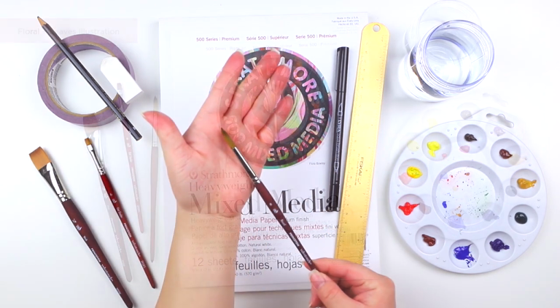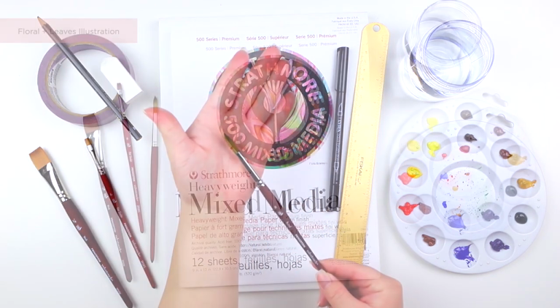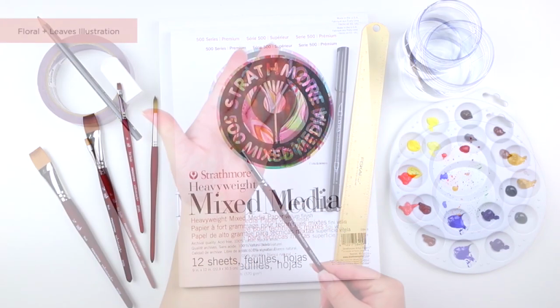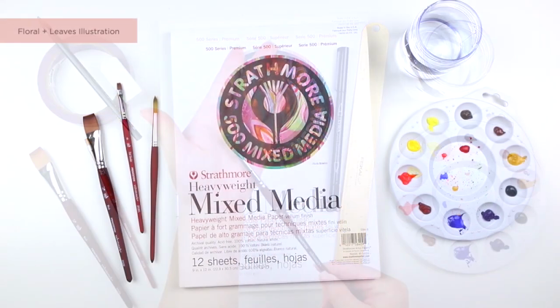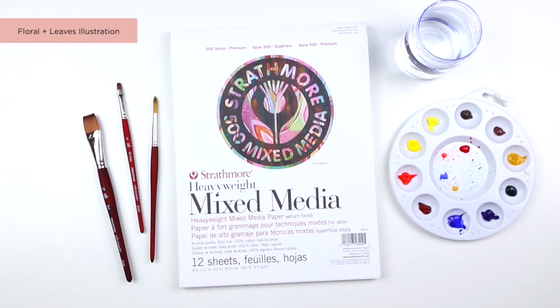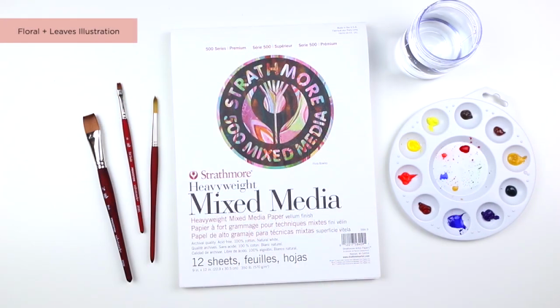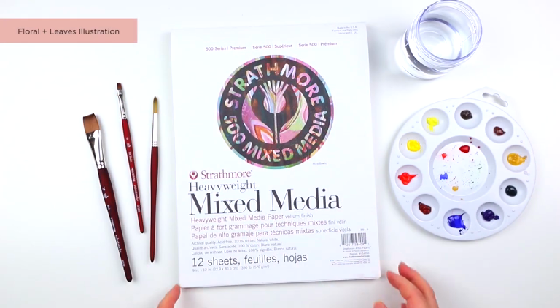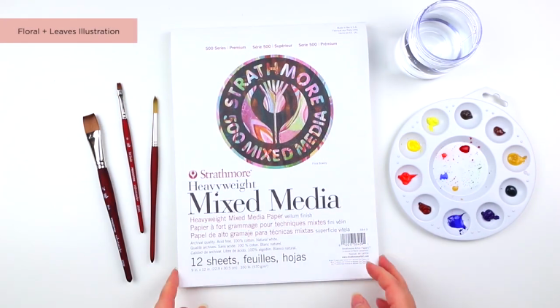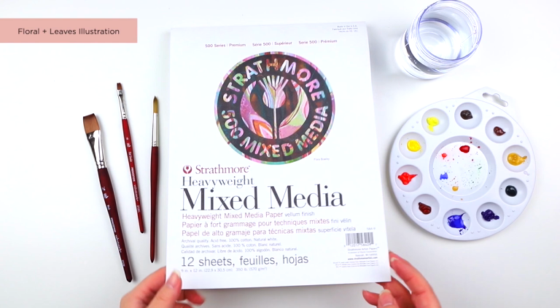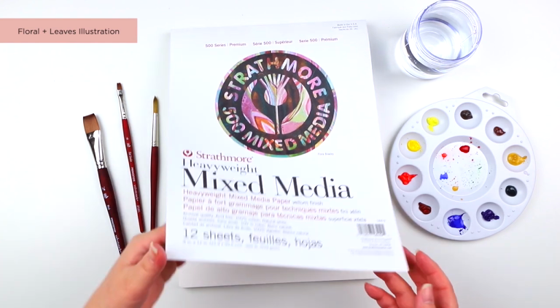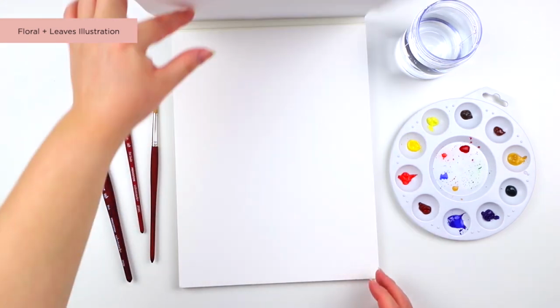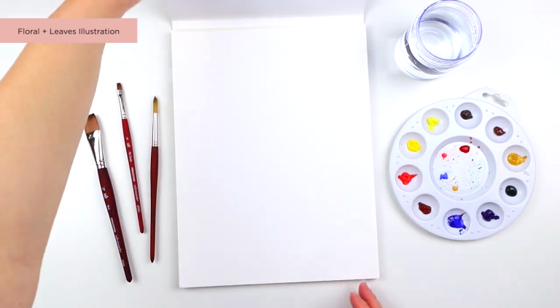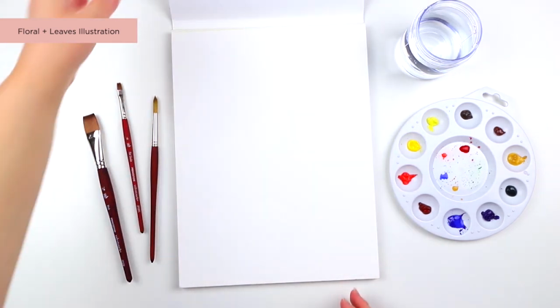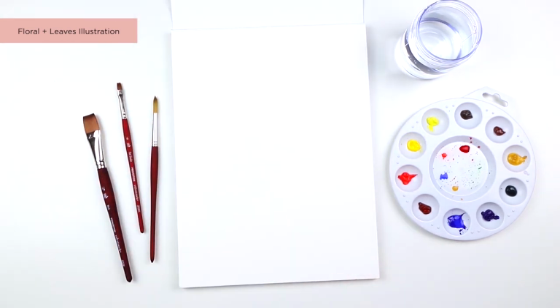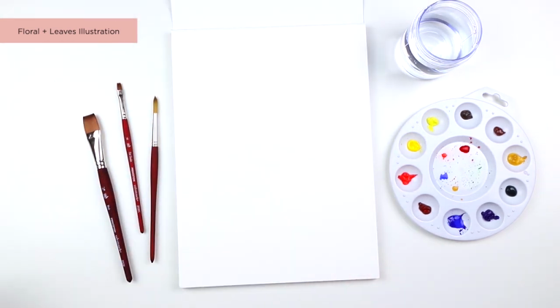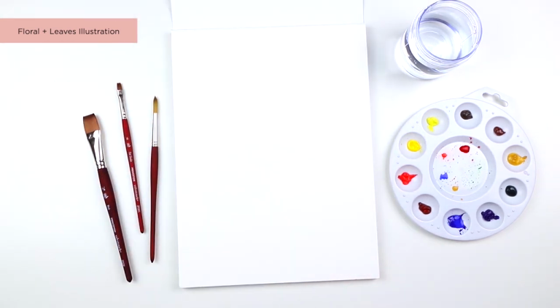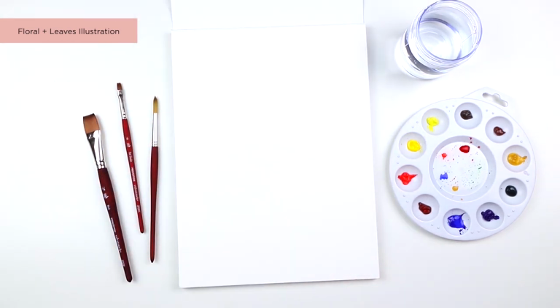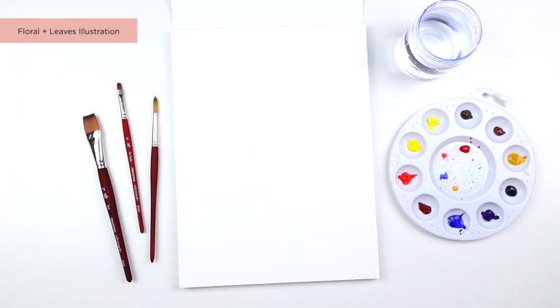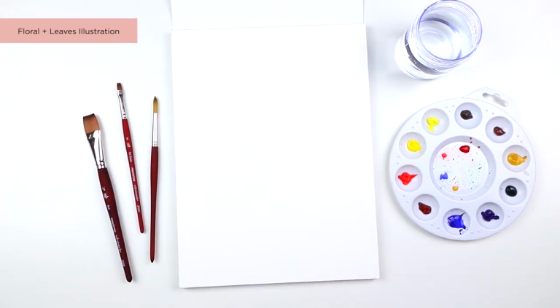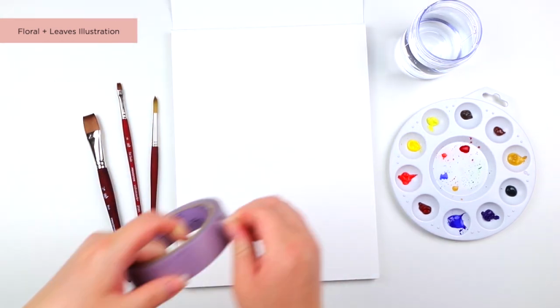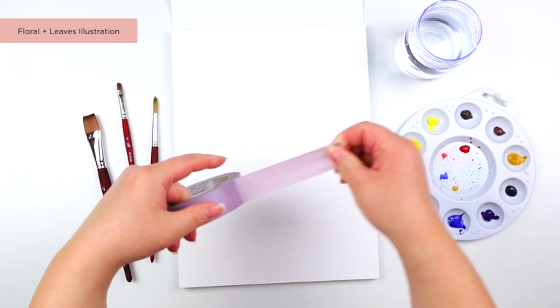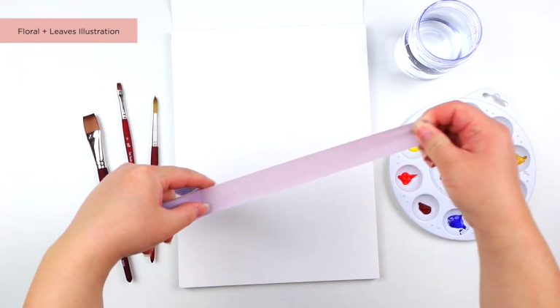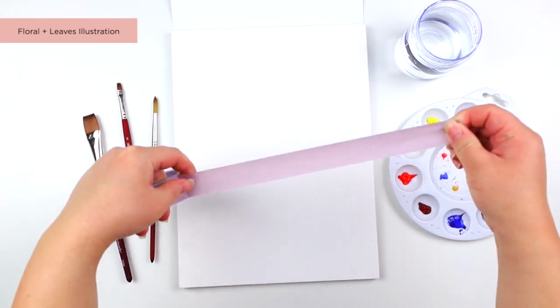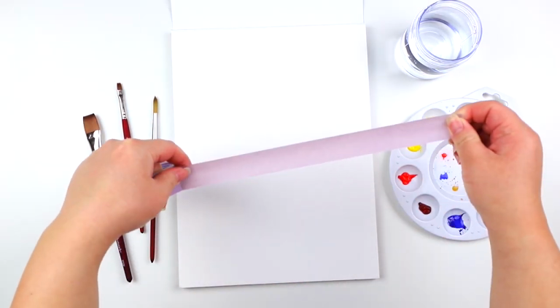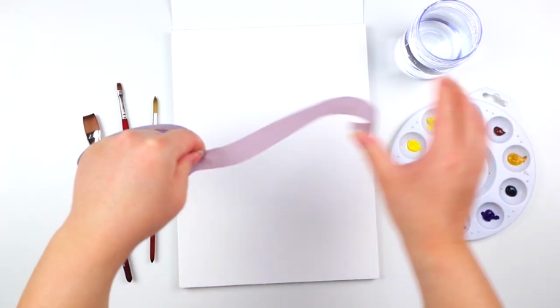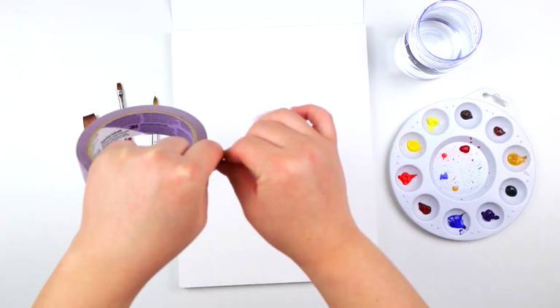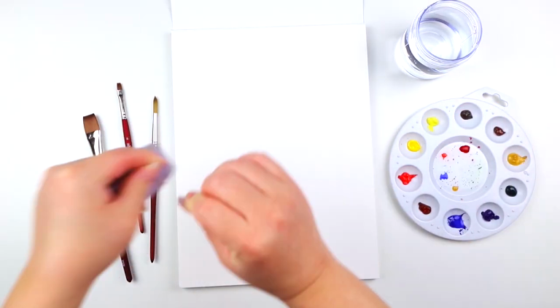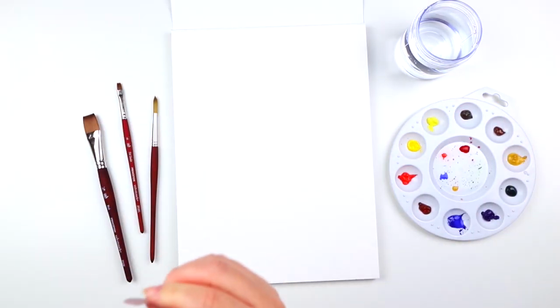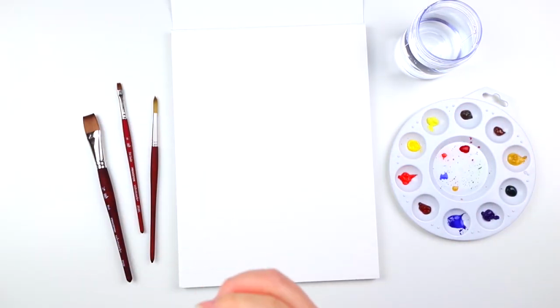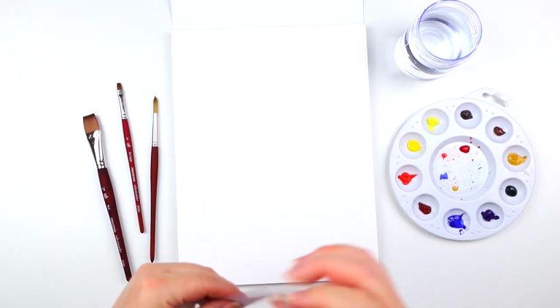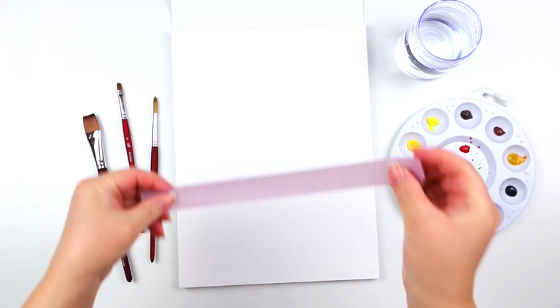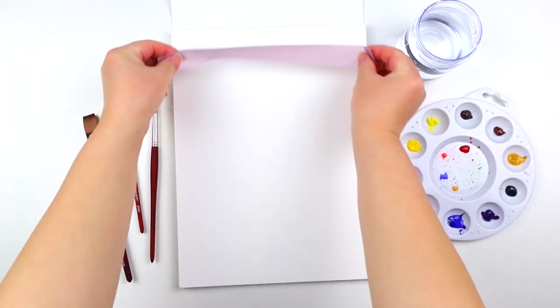For the journal spreads, I'm going to tape down the edges using painter's tape, and this will create a nice border for the spreads.